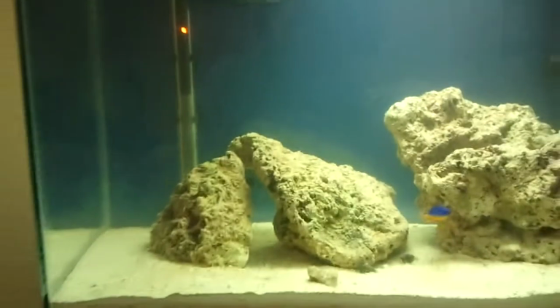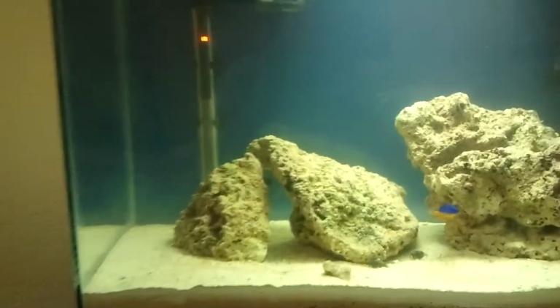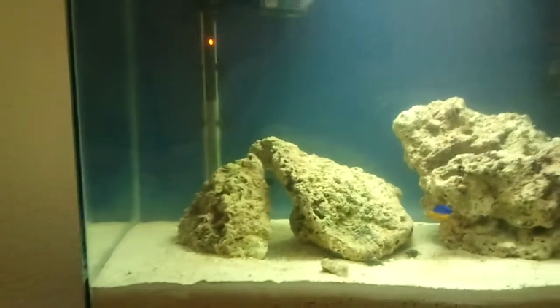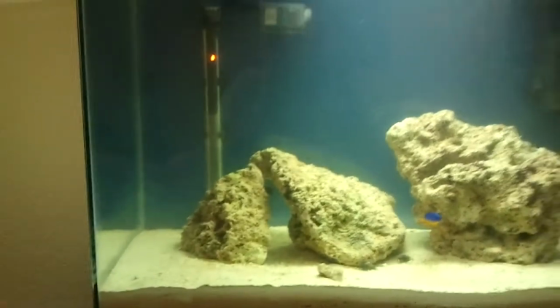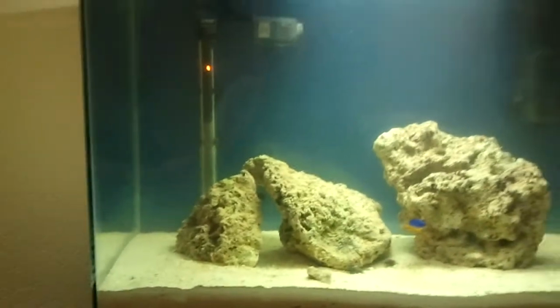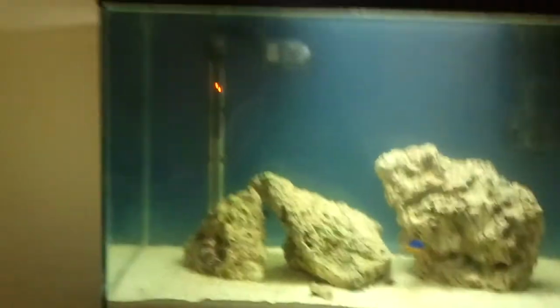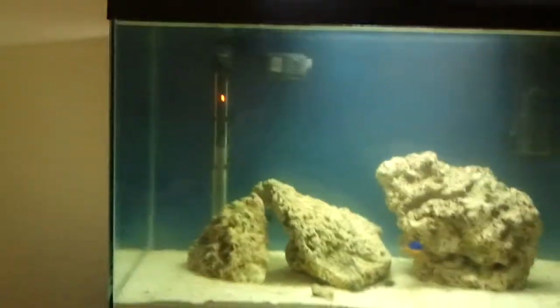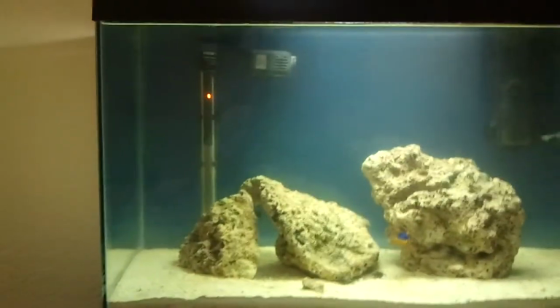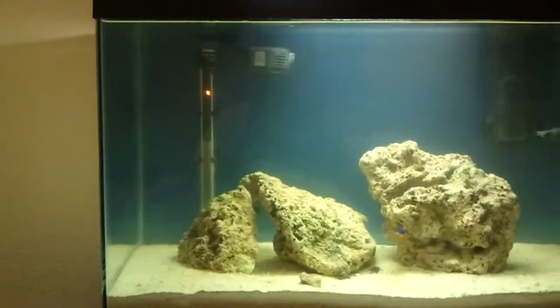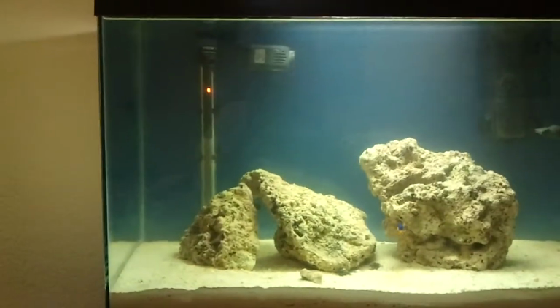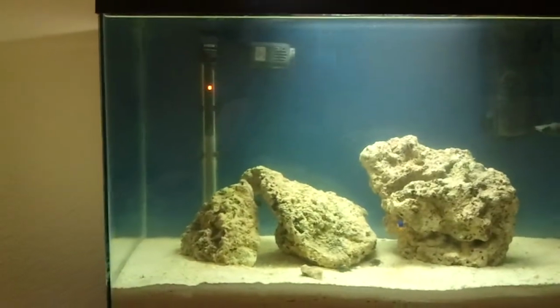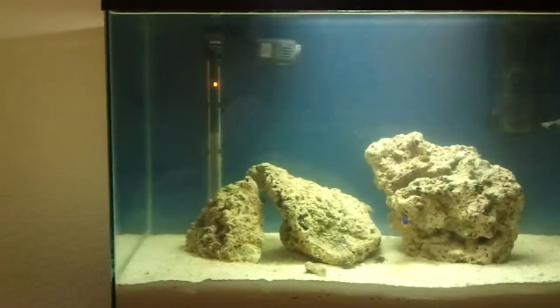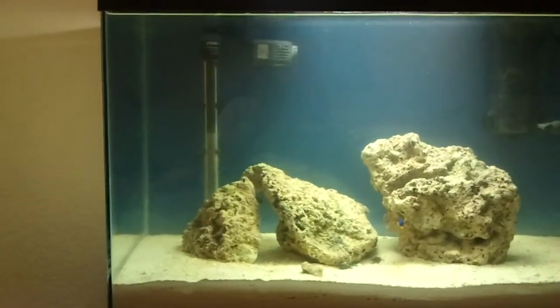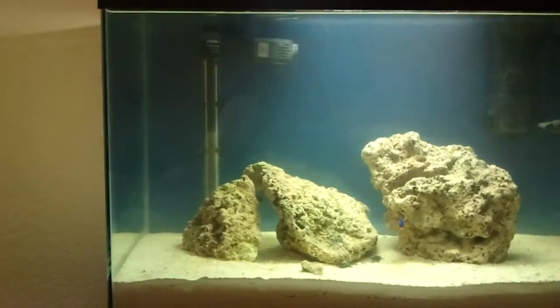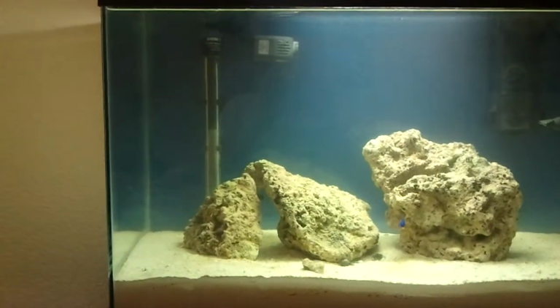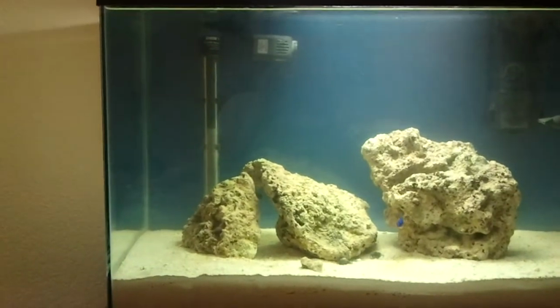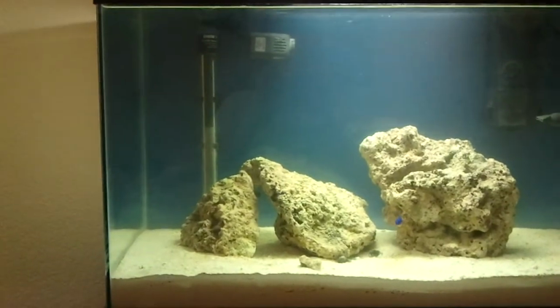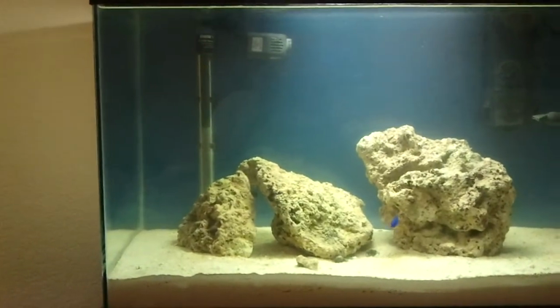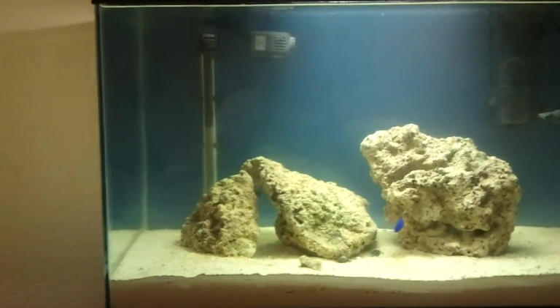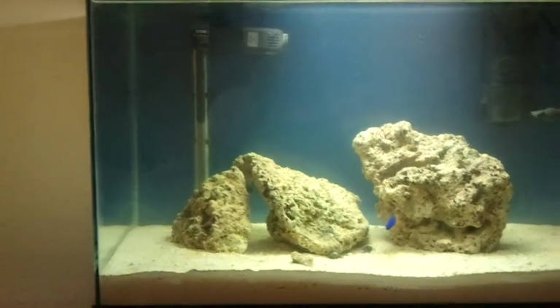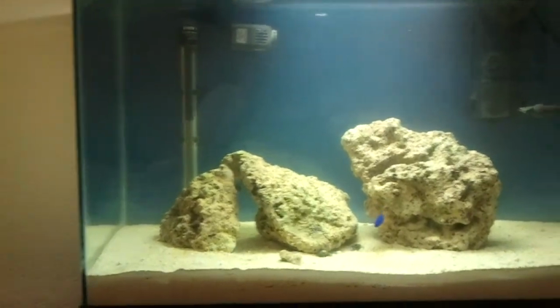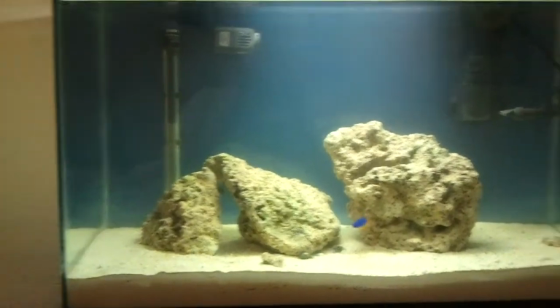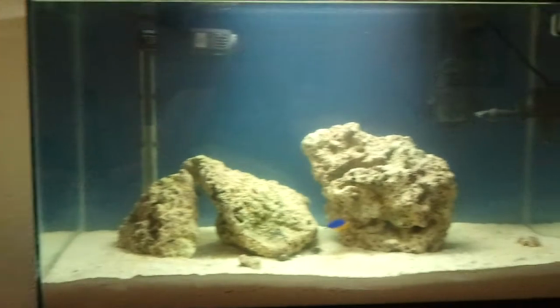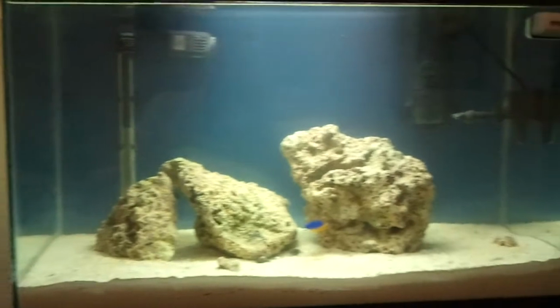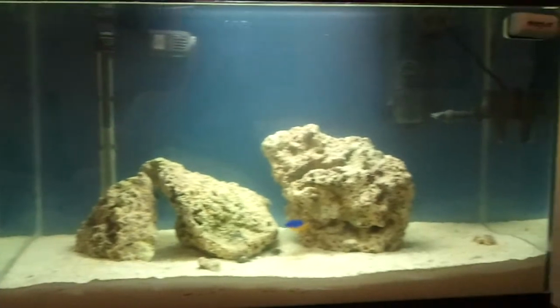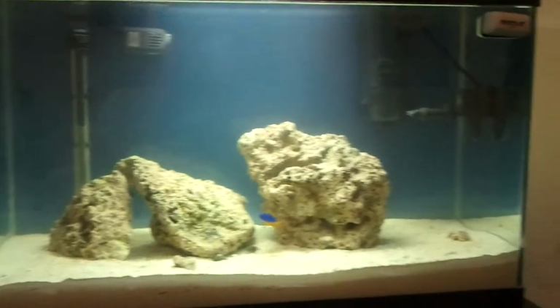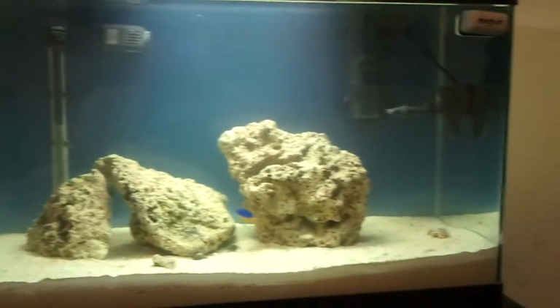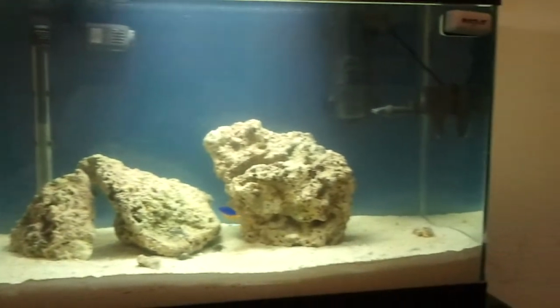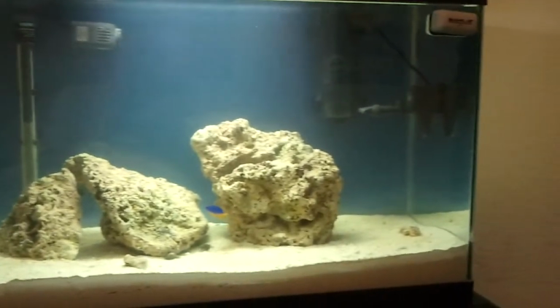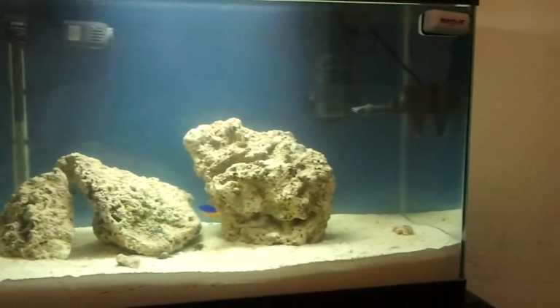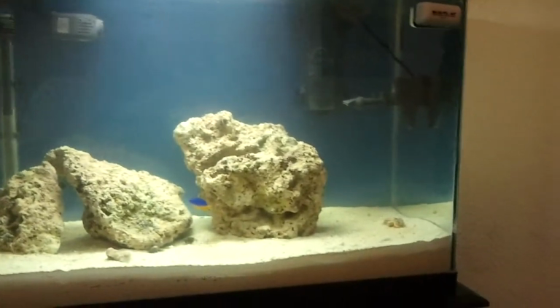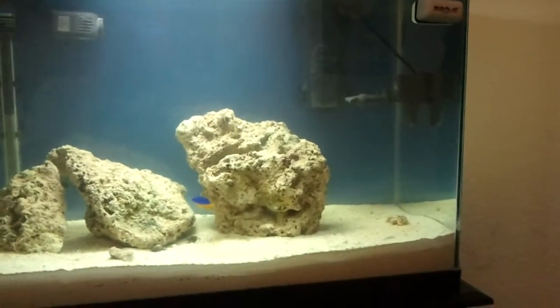And I finally cleaned my glass because it was horrible, so it looks good now.